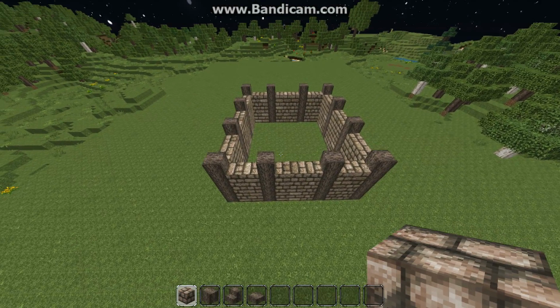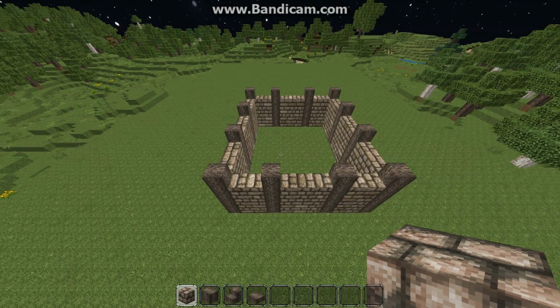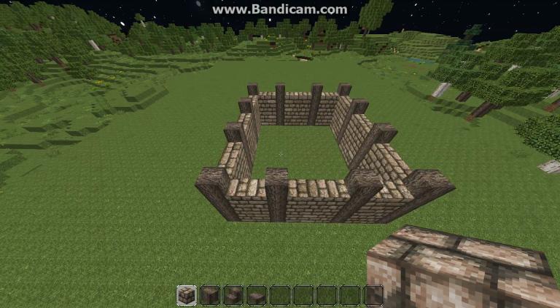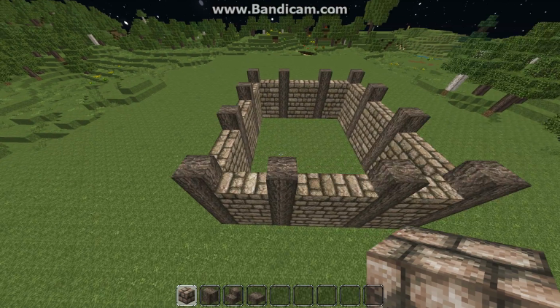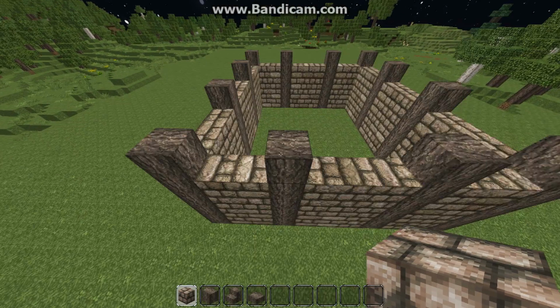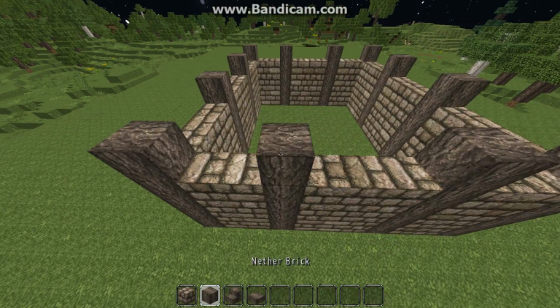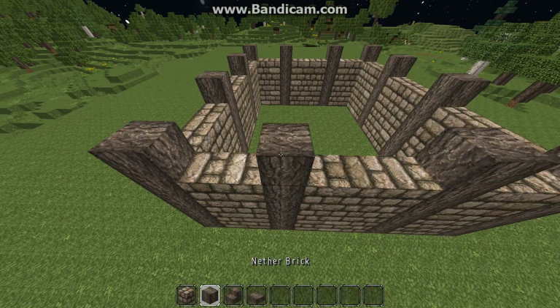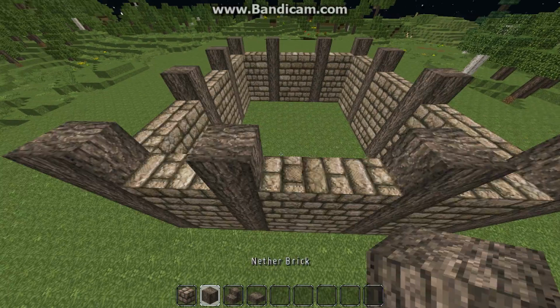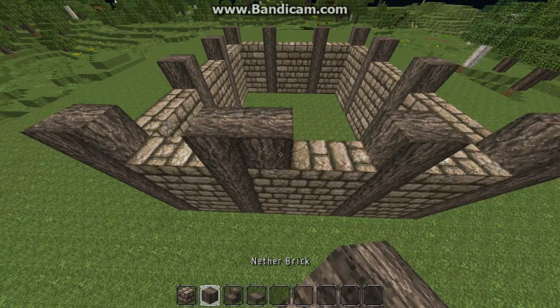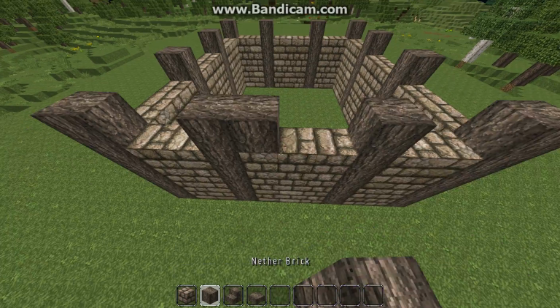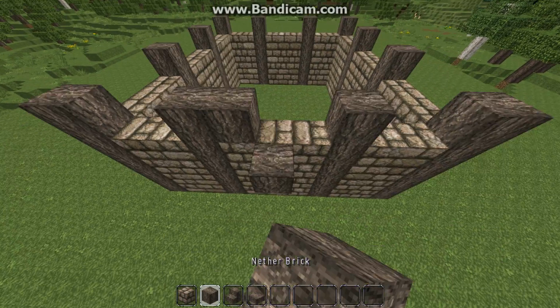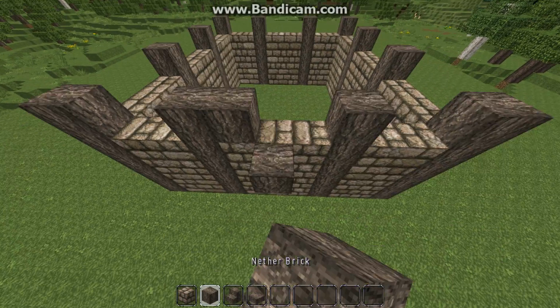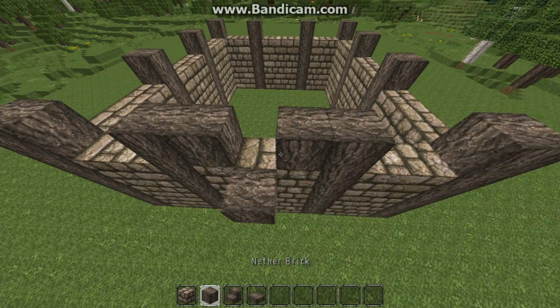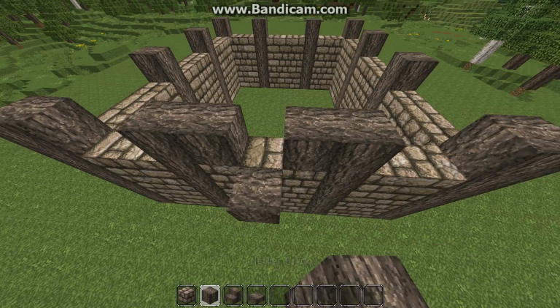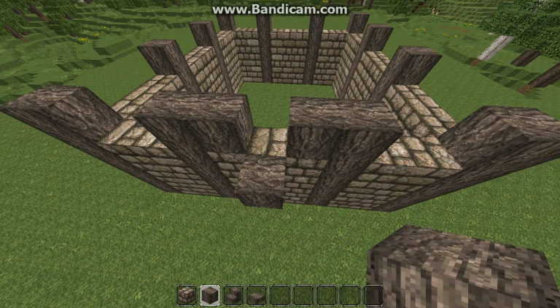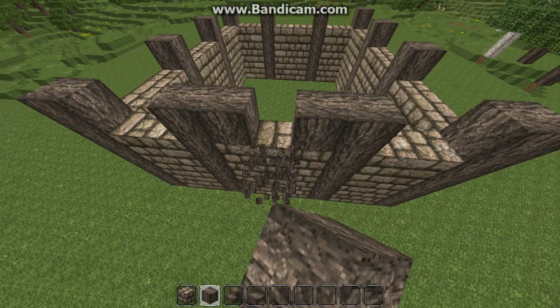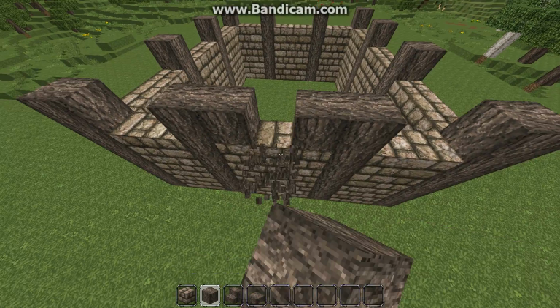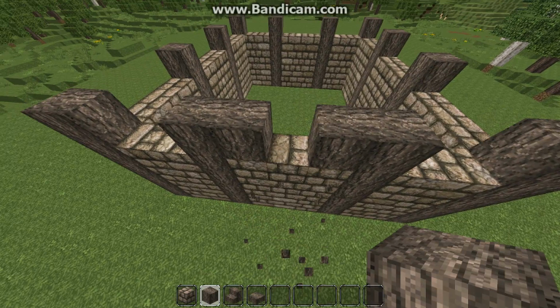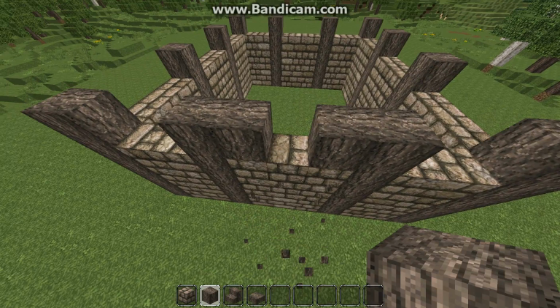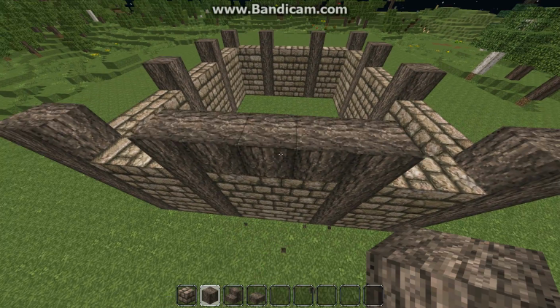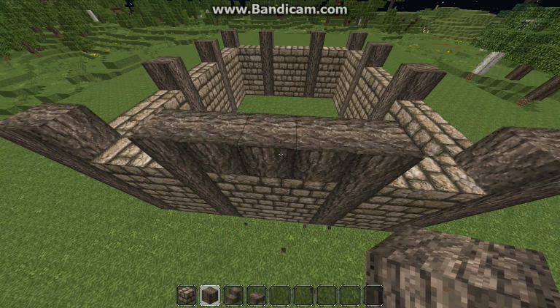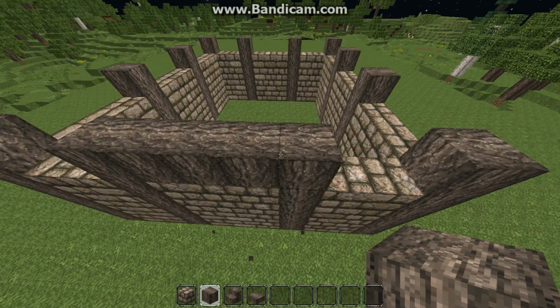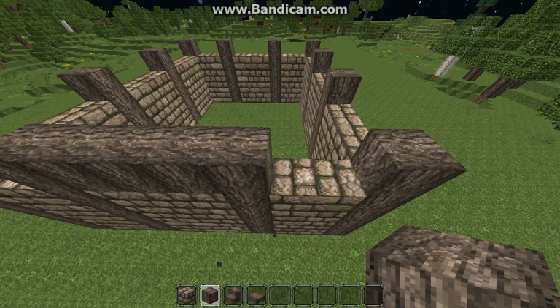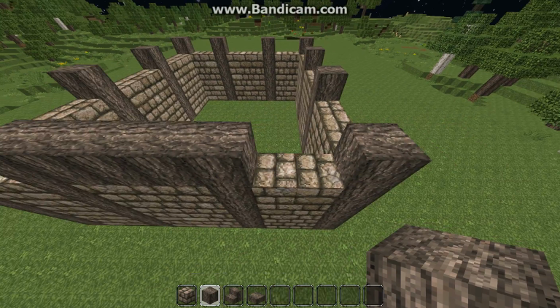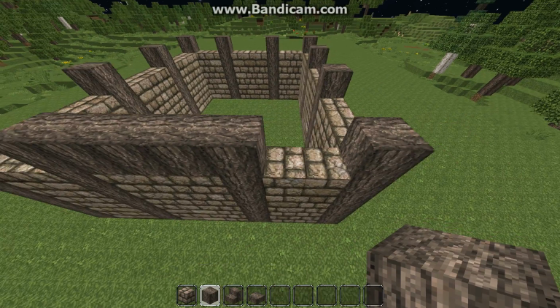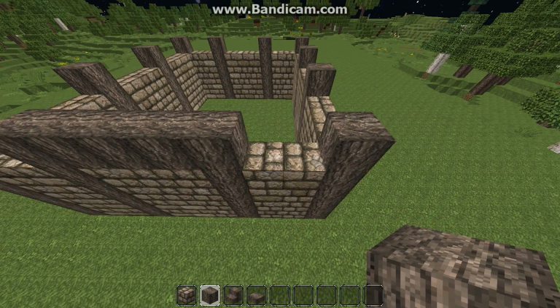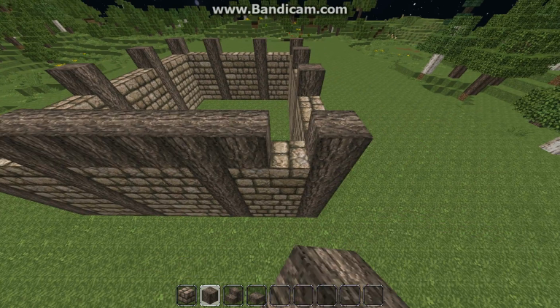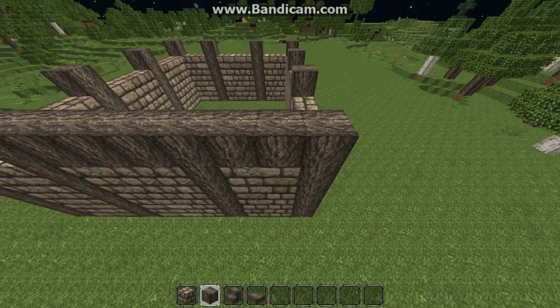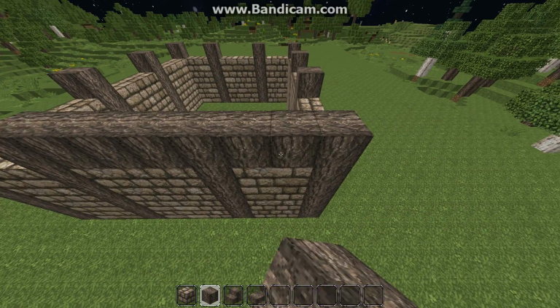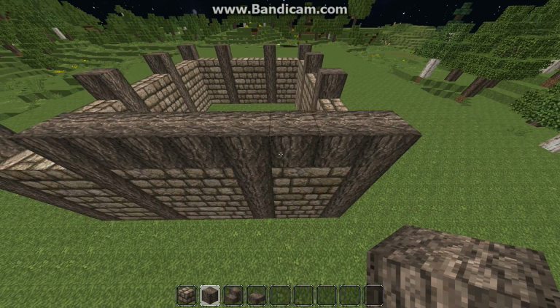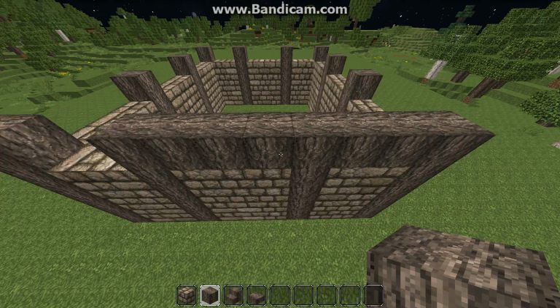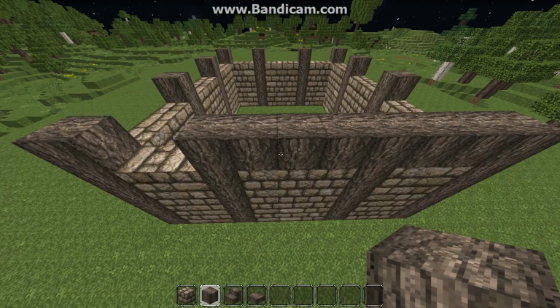Then you want to go around and fill all this up with your log, or in this case I'm using nether brick.